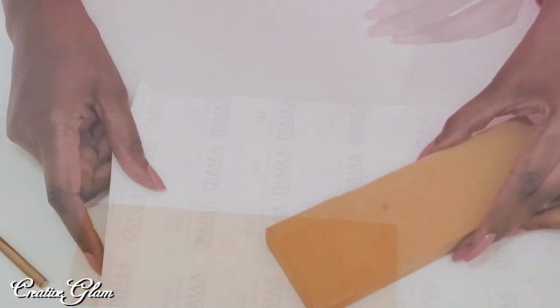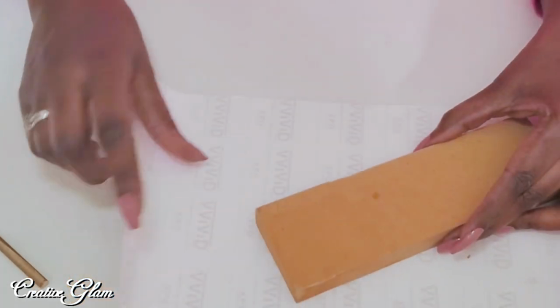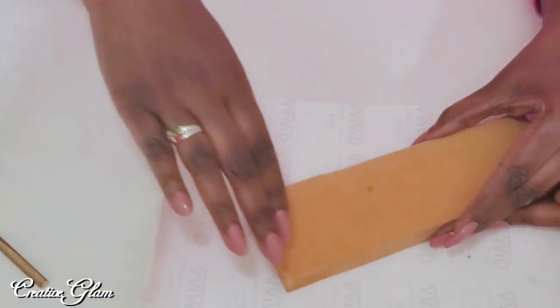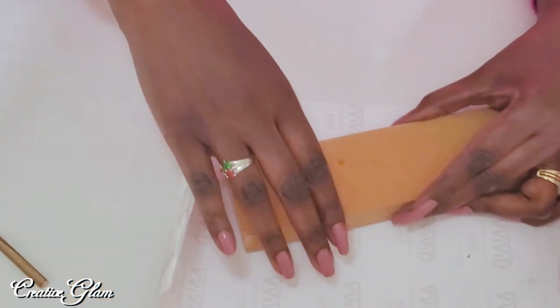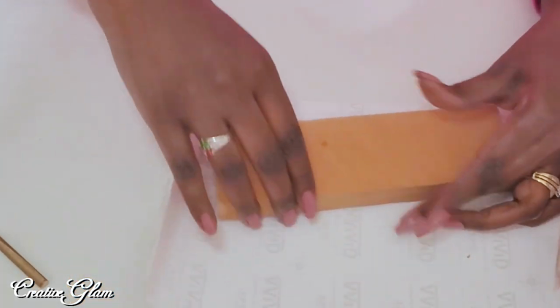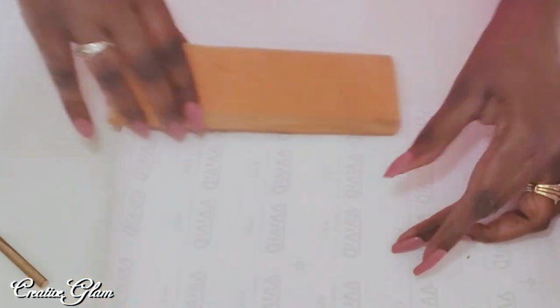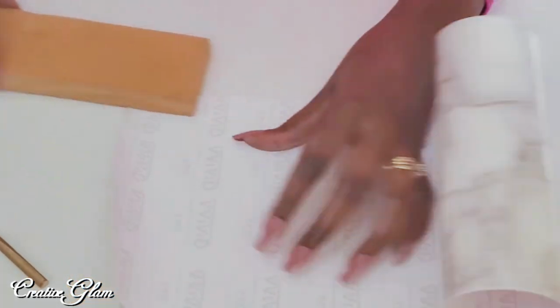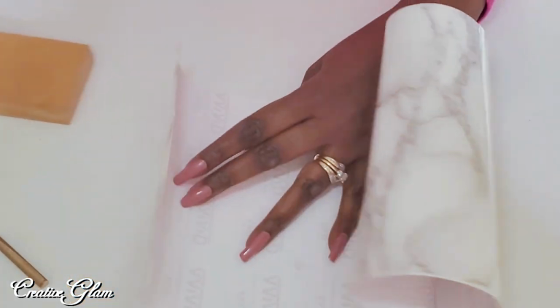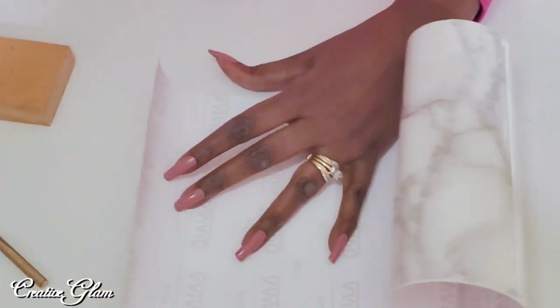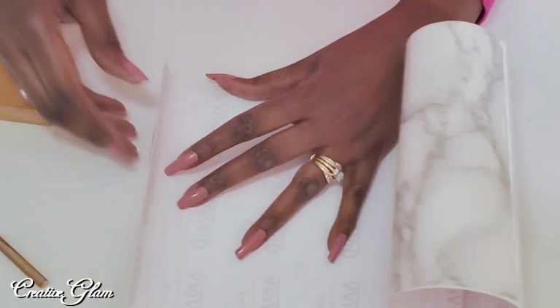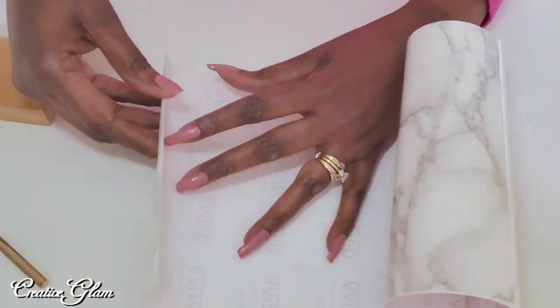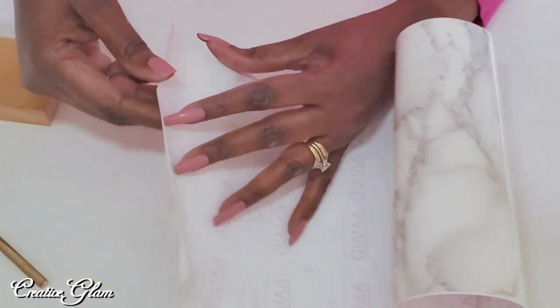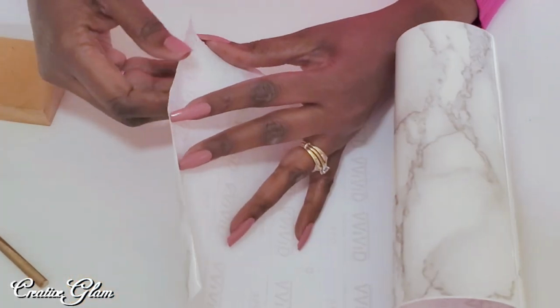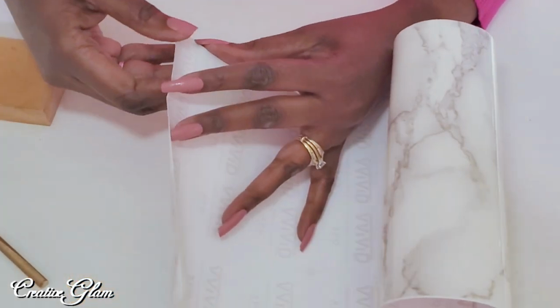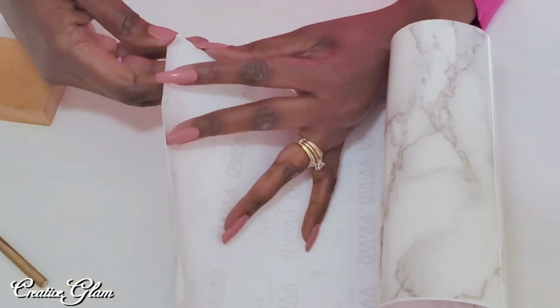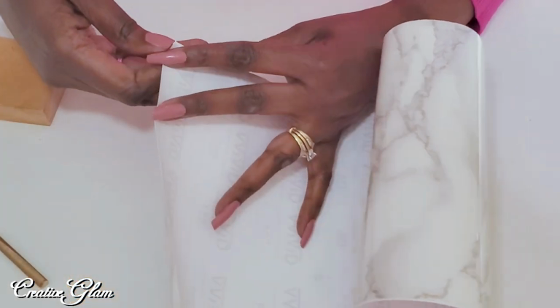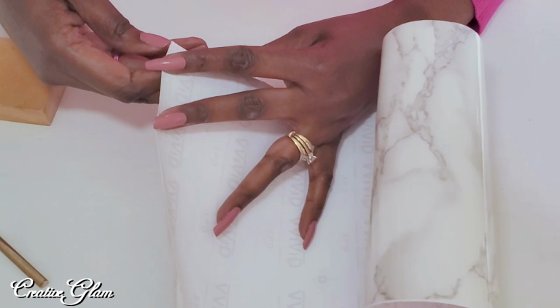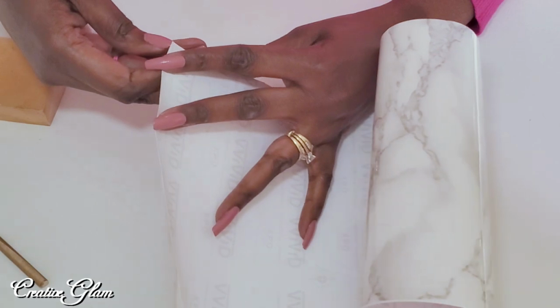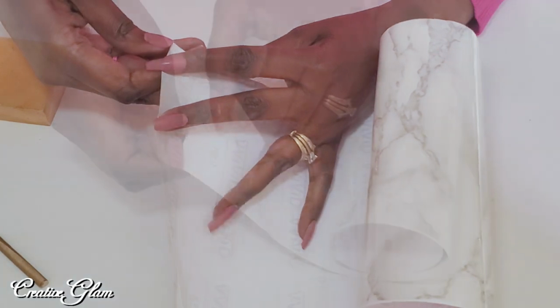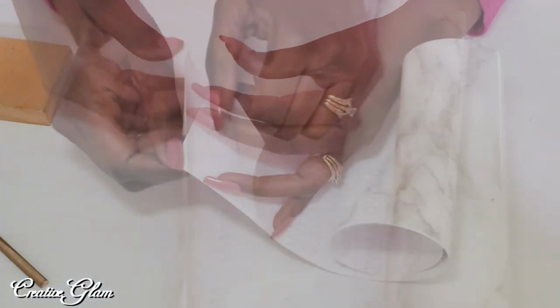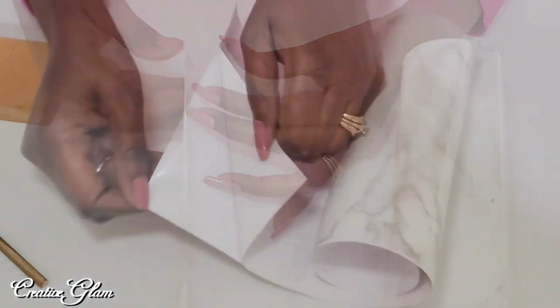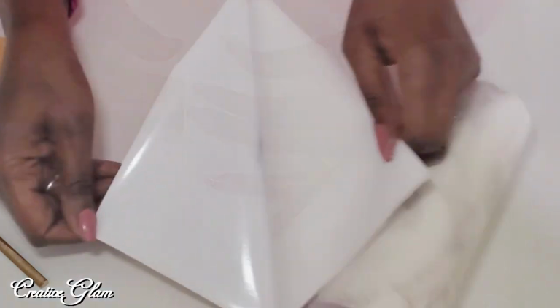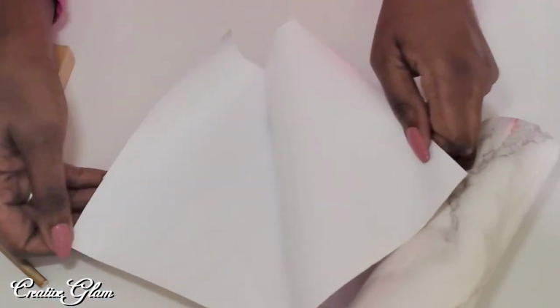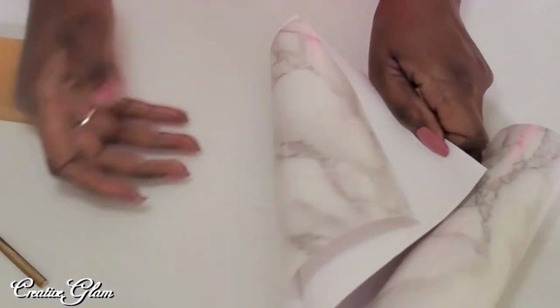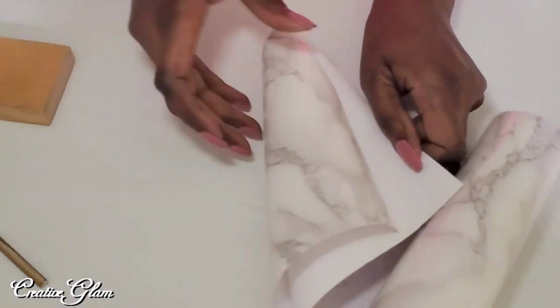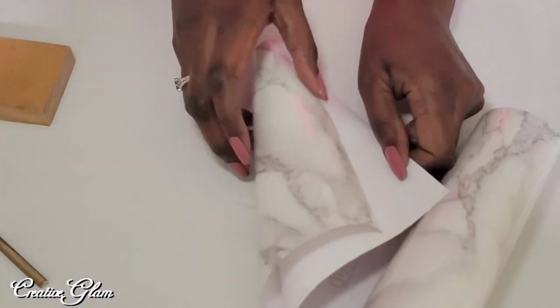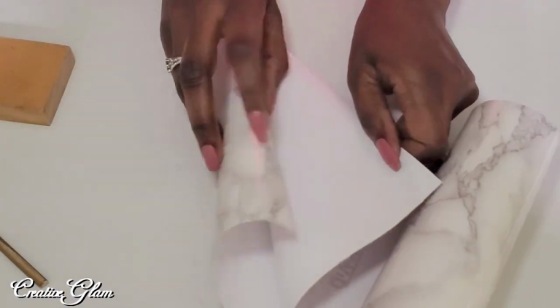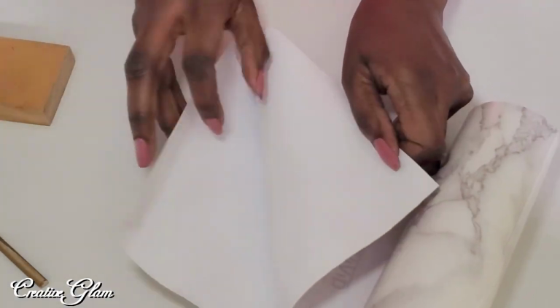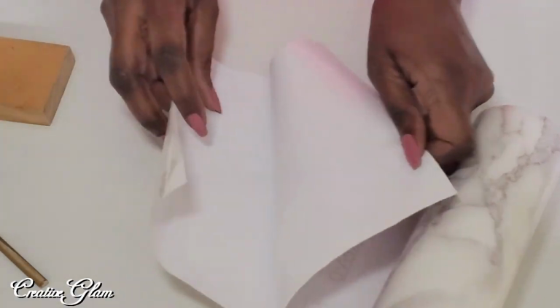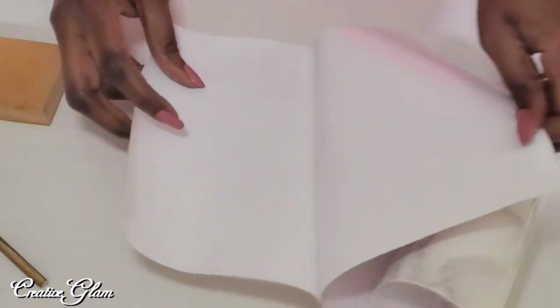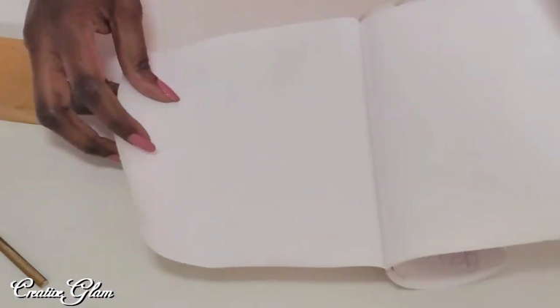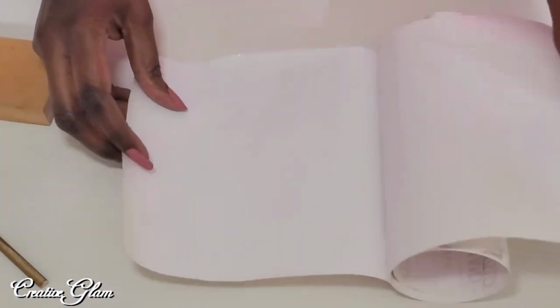Here I then took my wood block and I wrapped that with faux marble contact paper that I got from Amazon.